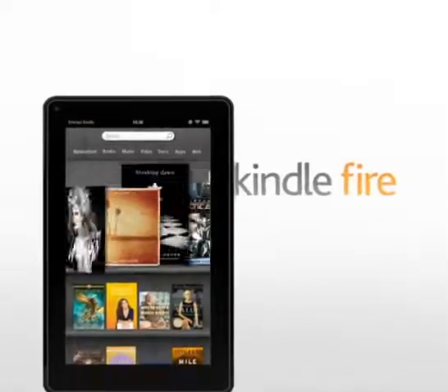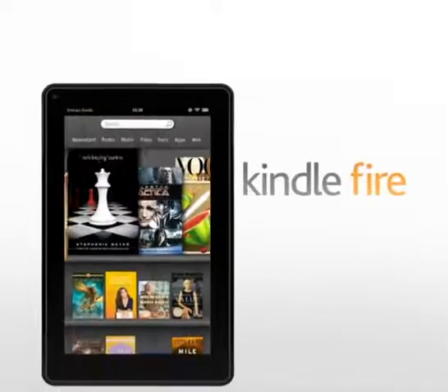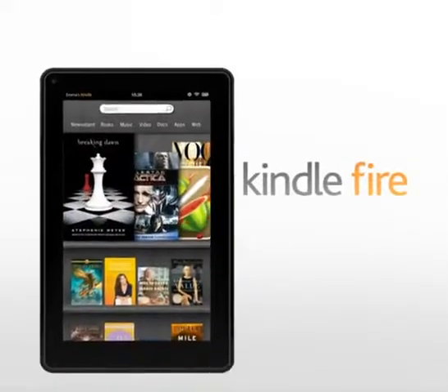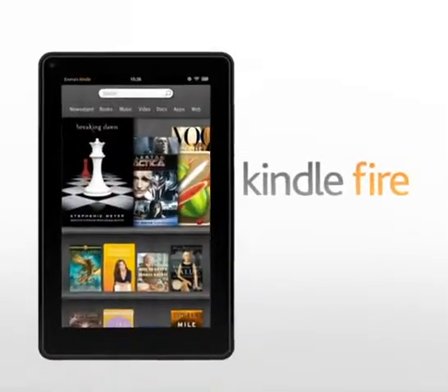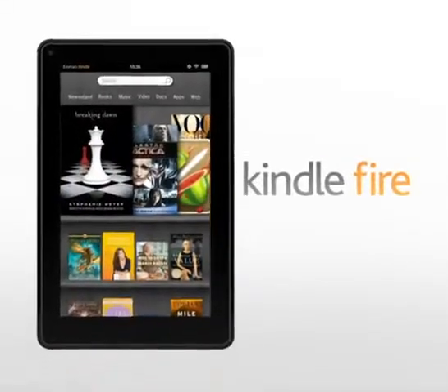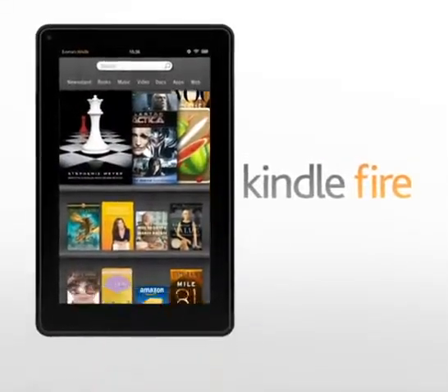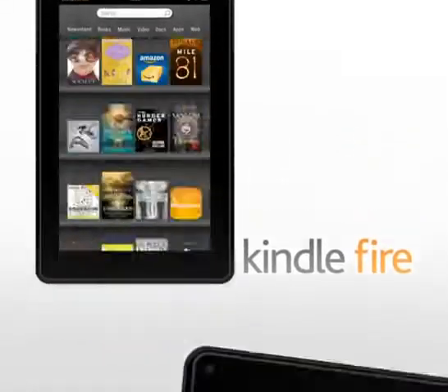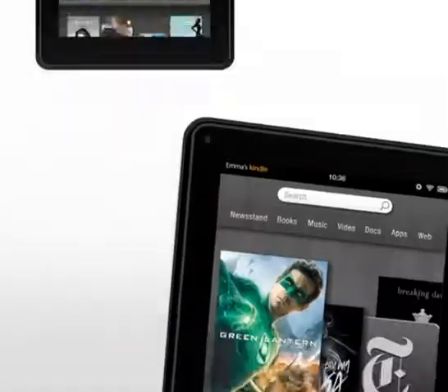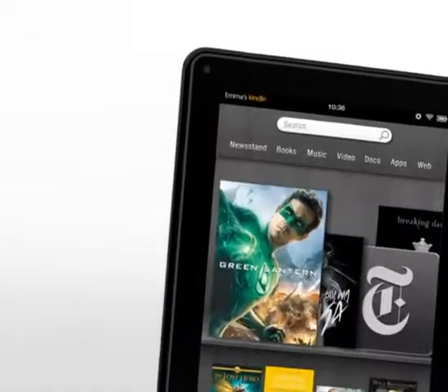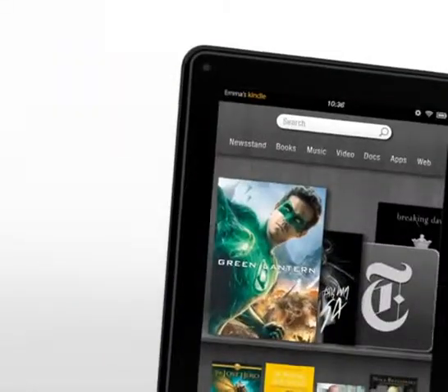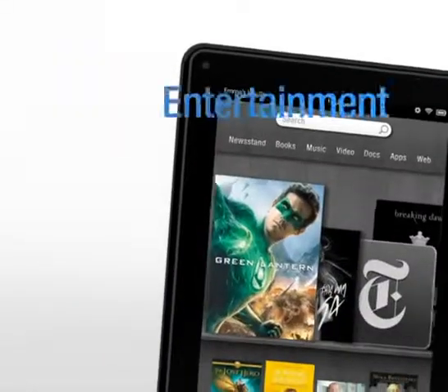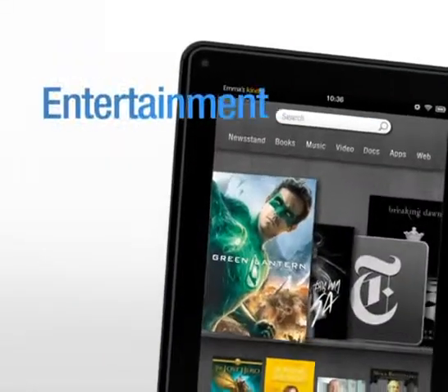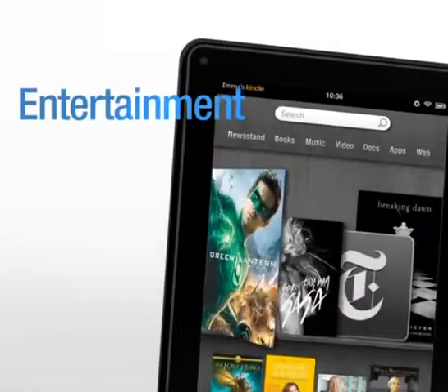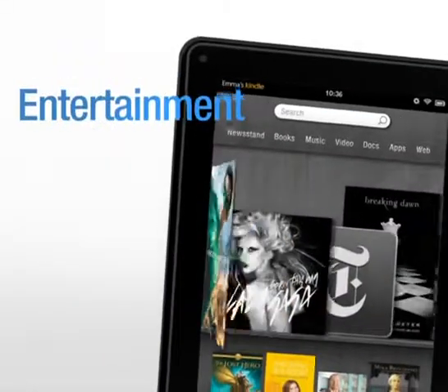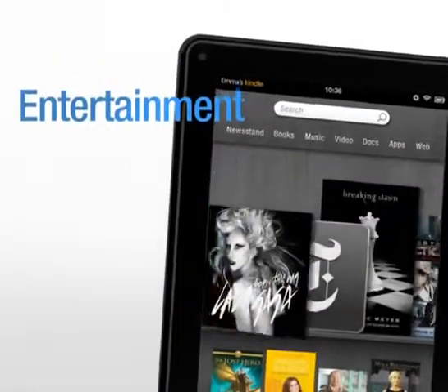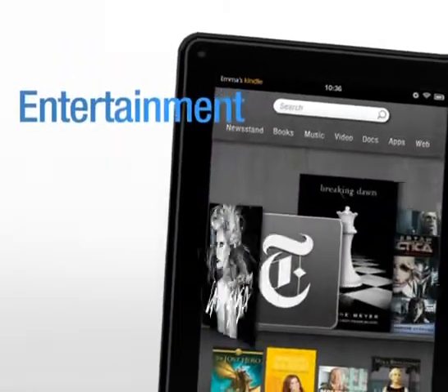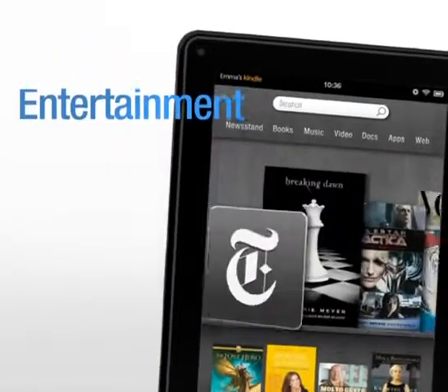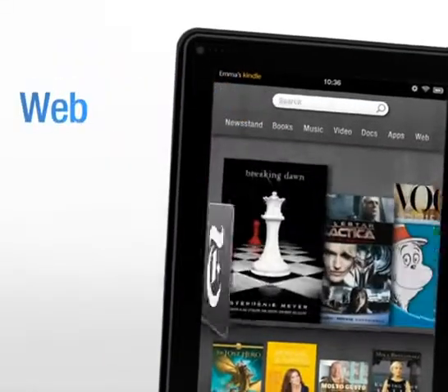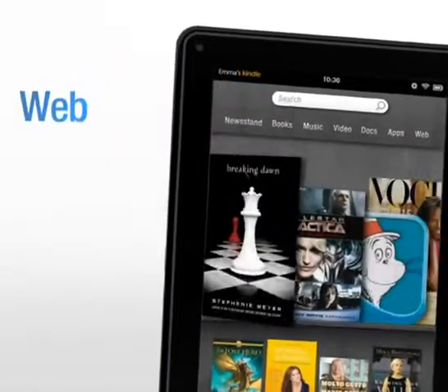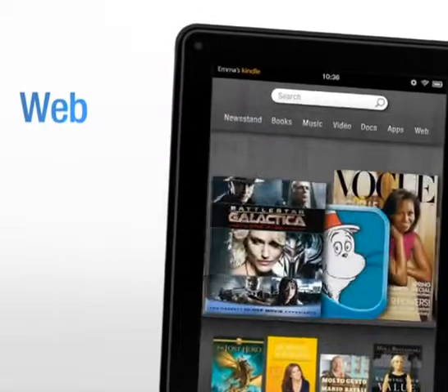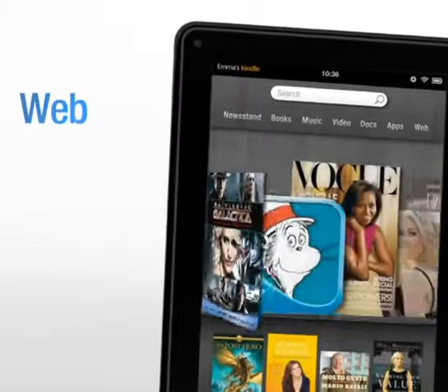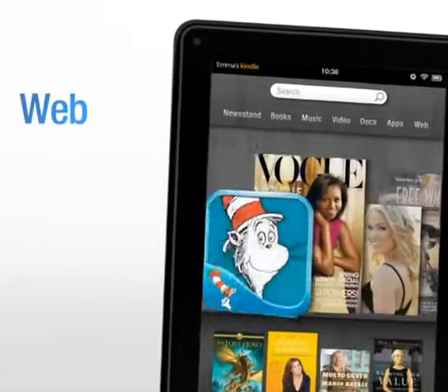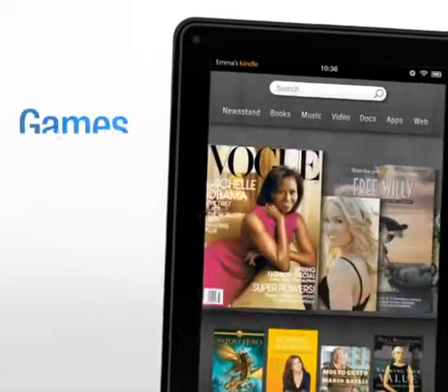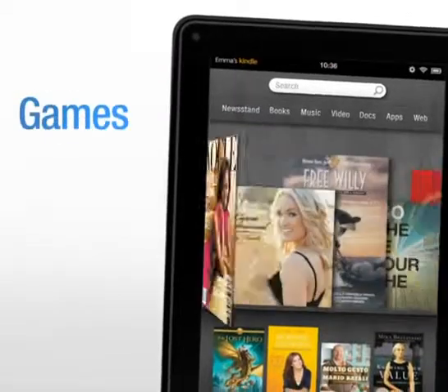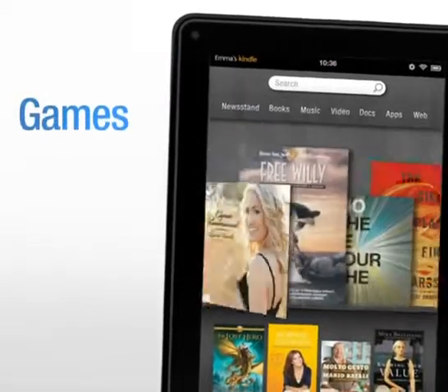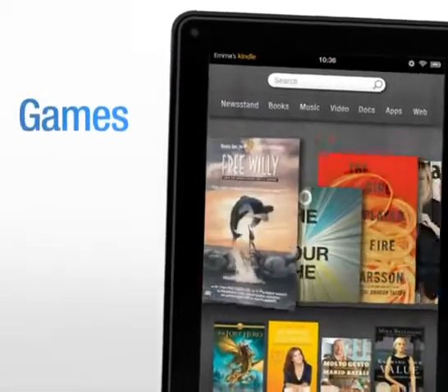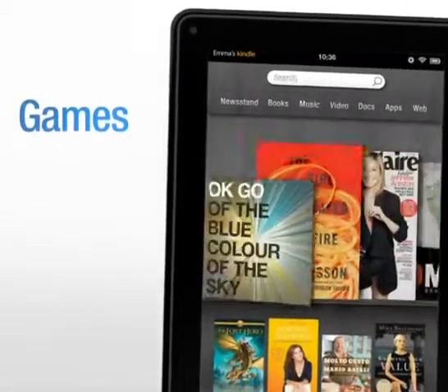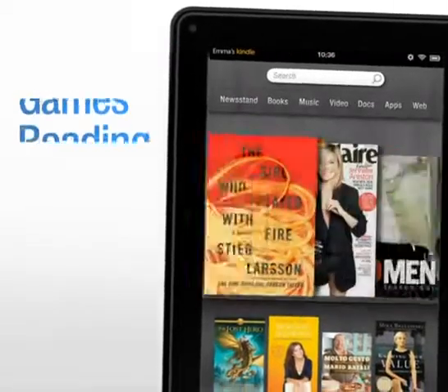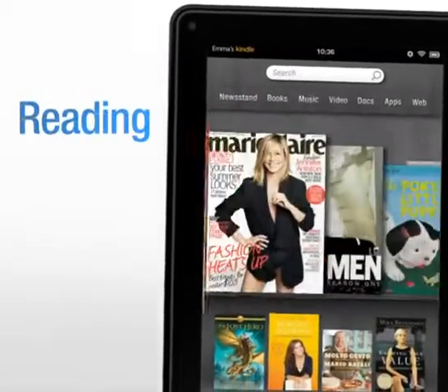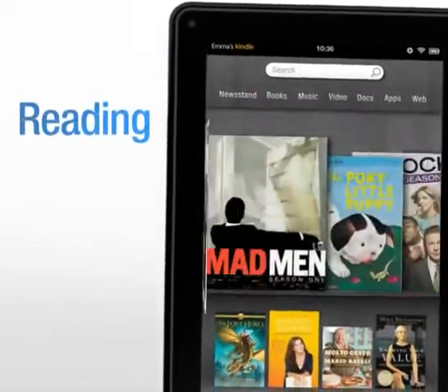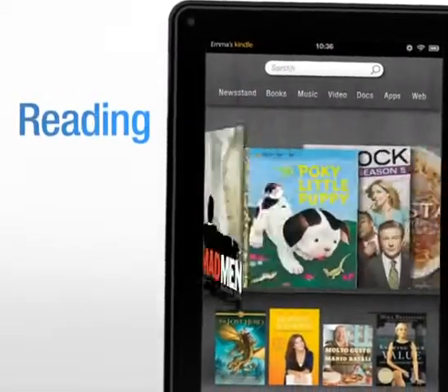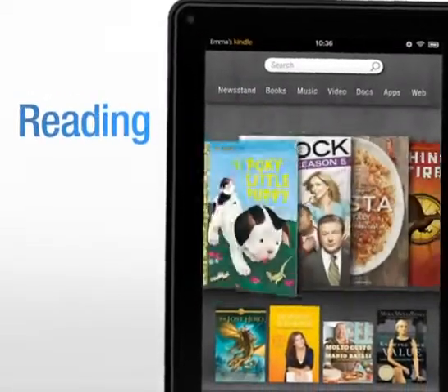Introducing Kindle Fire, a Kindle for entertainment, web, games, reading, and more.